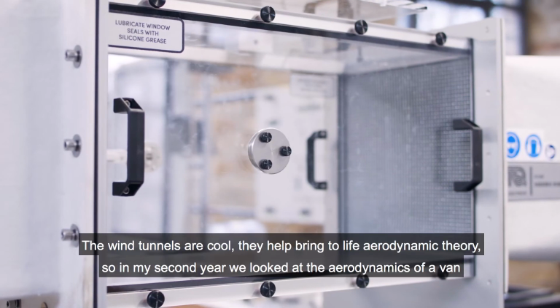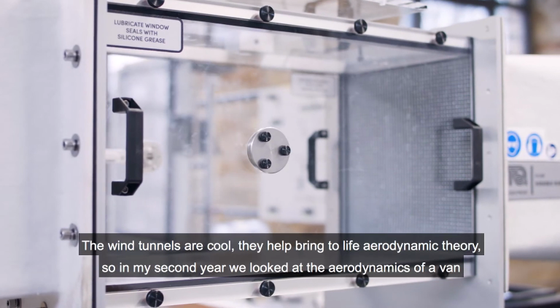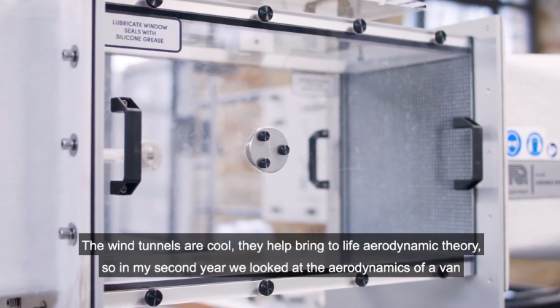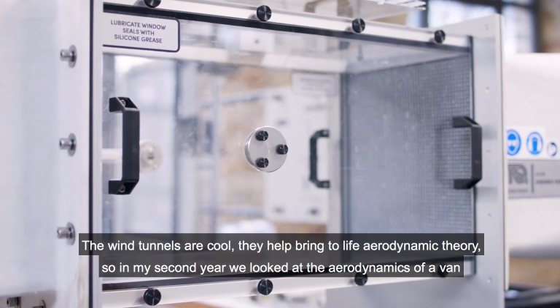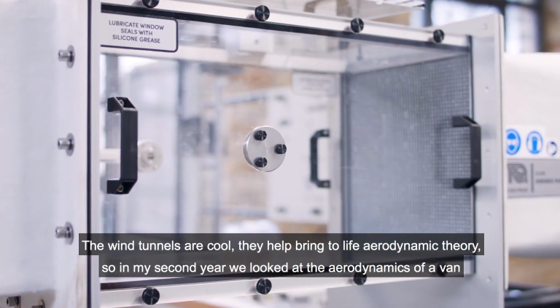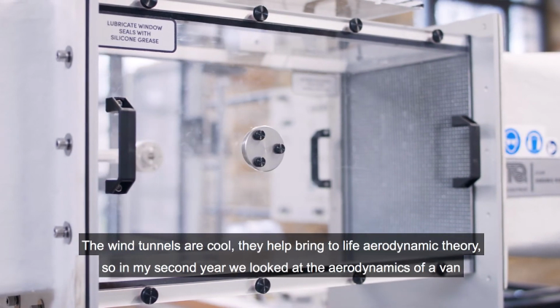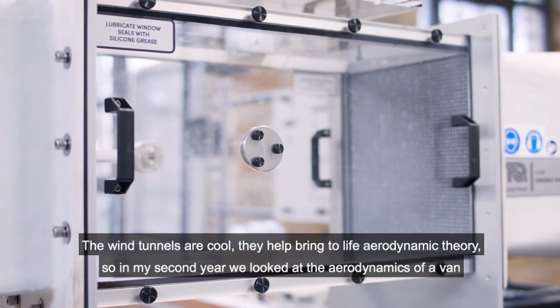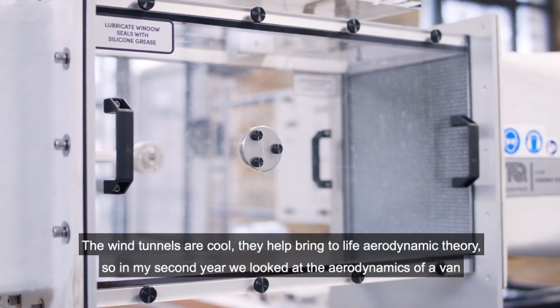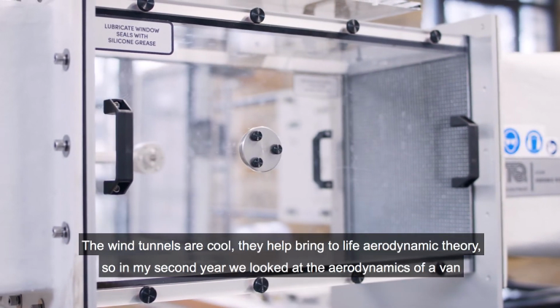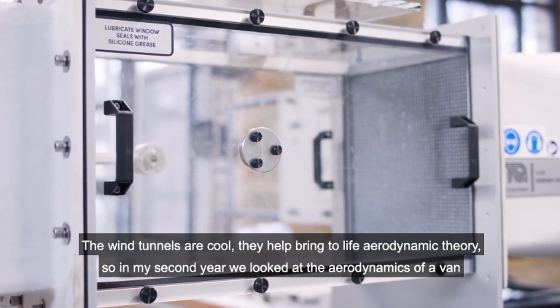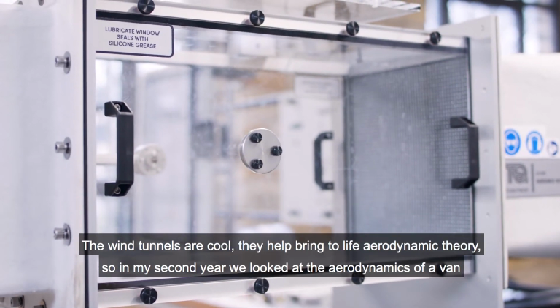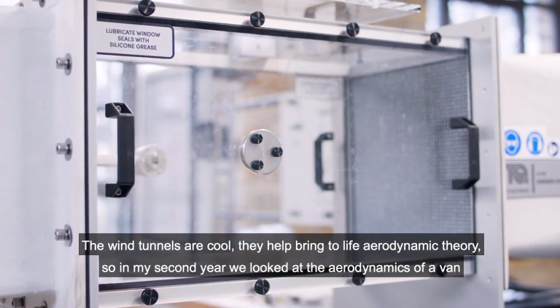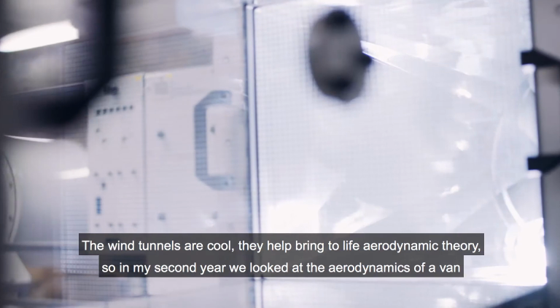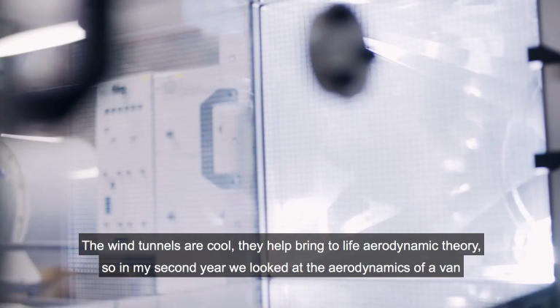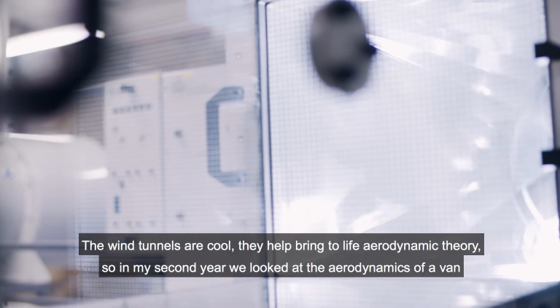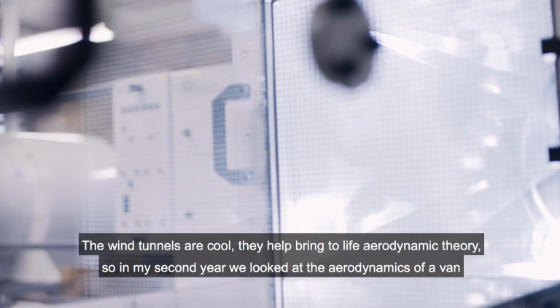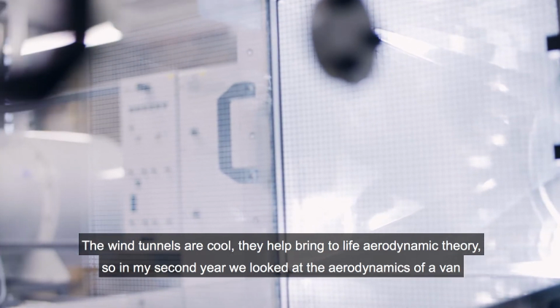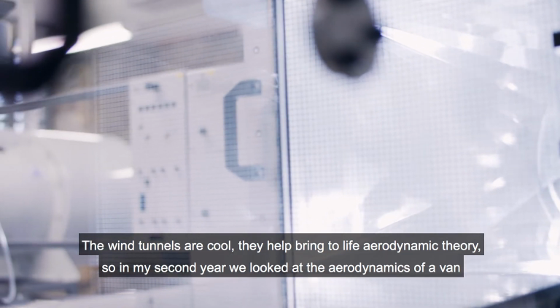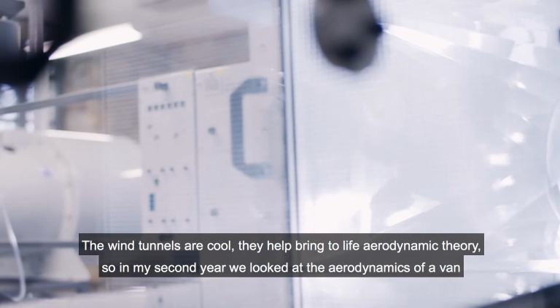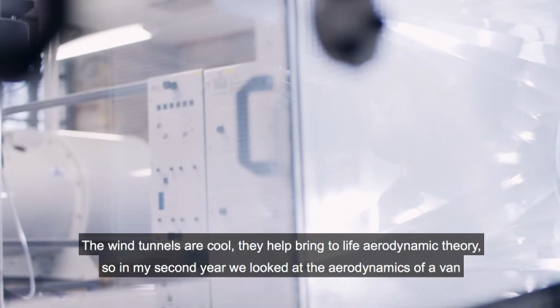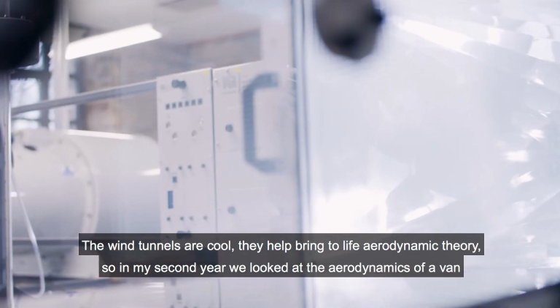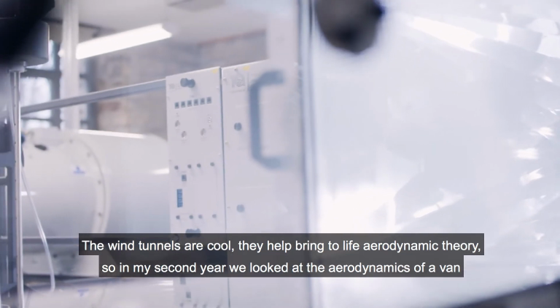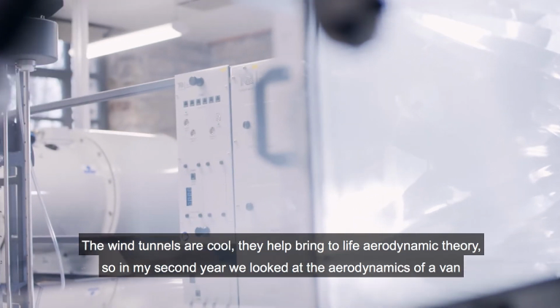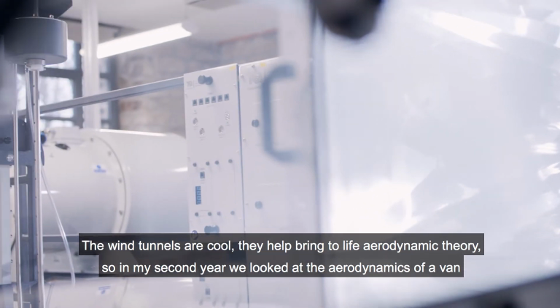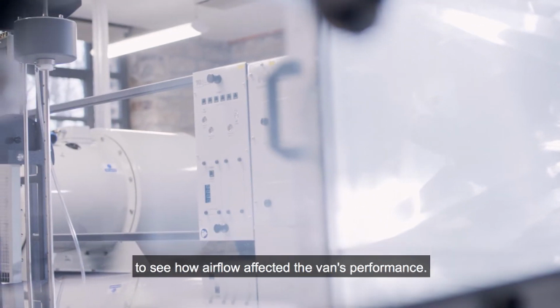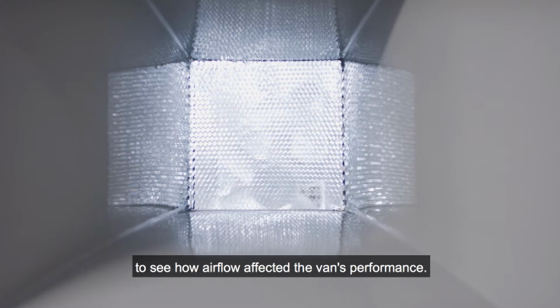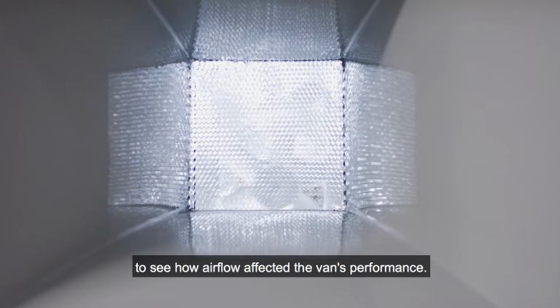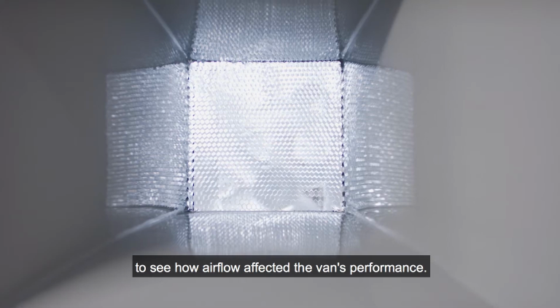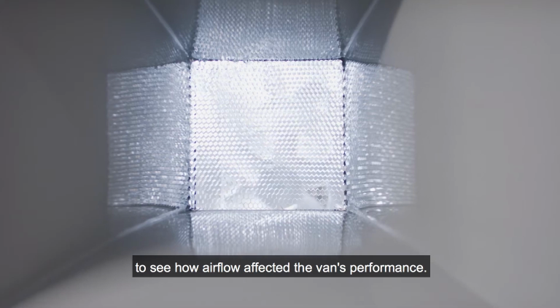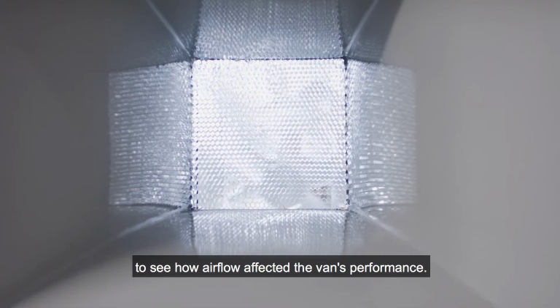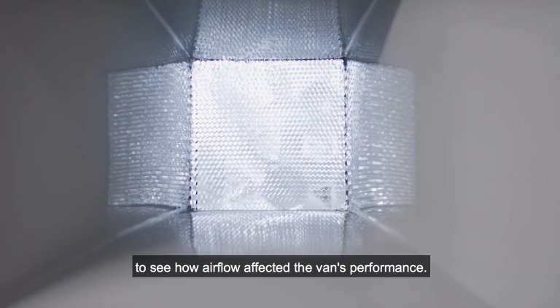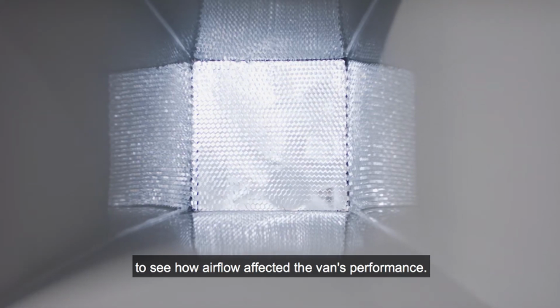The wind tunnels are cool — they help bring aerodynamic theory to life. In my second year we looked at the aerodynamics of a van to see how airflow affected the van's performance.